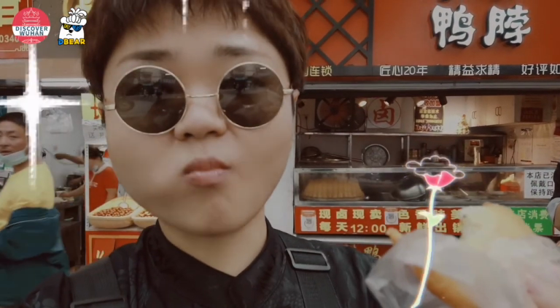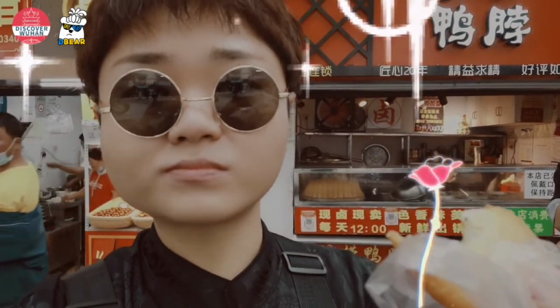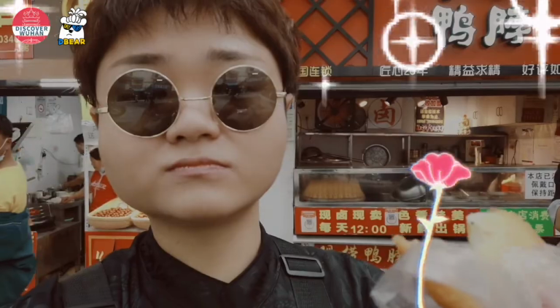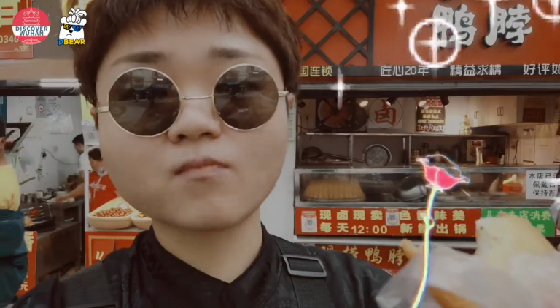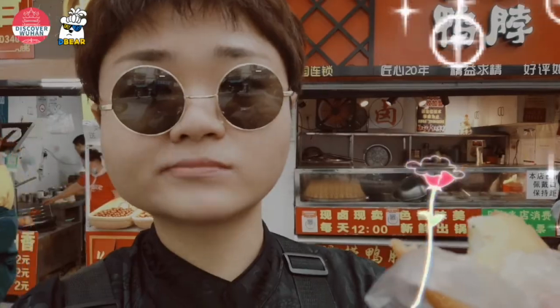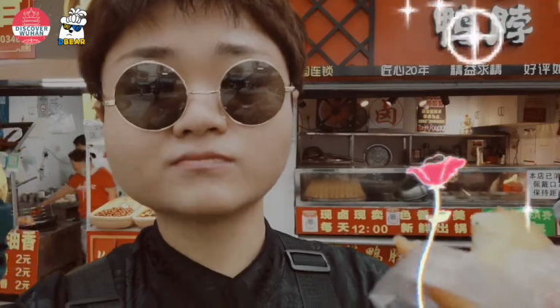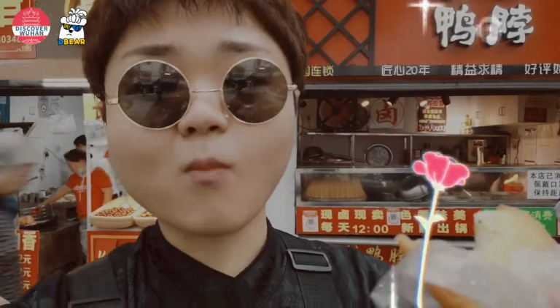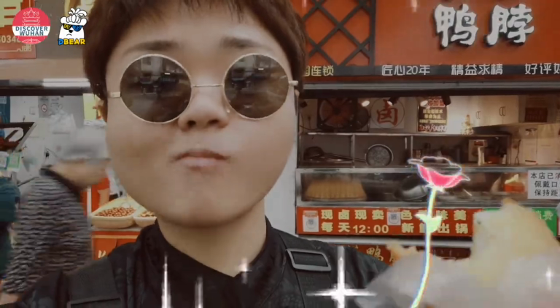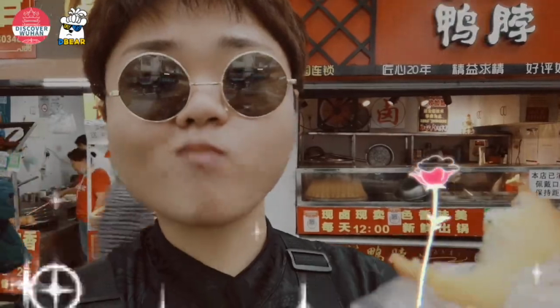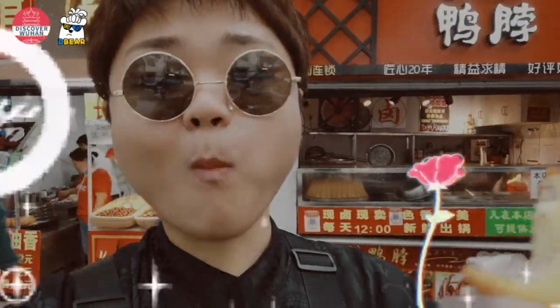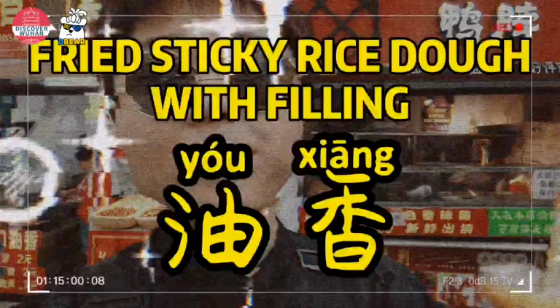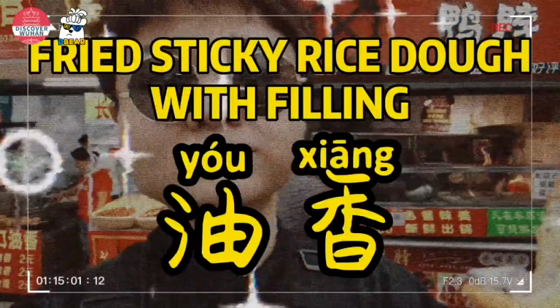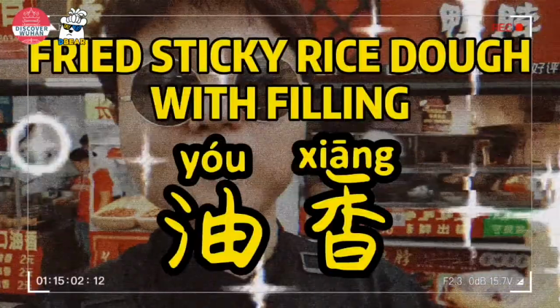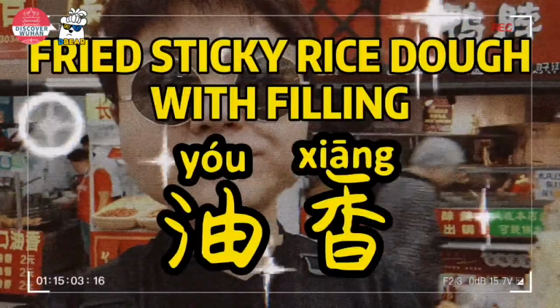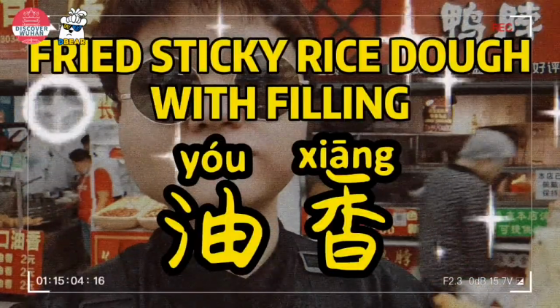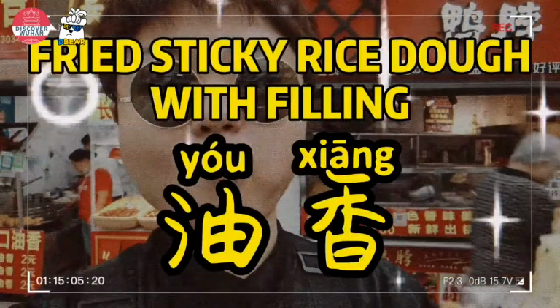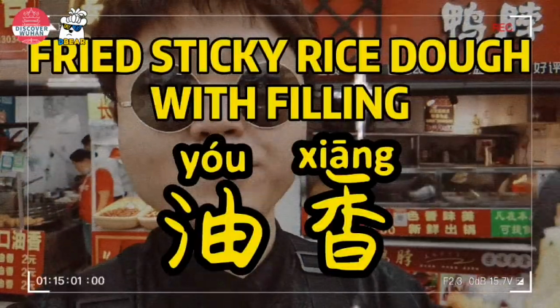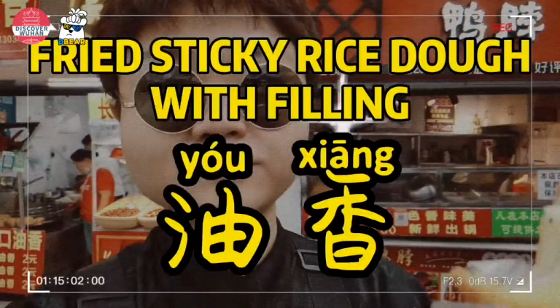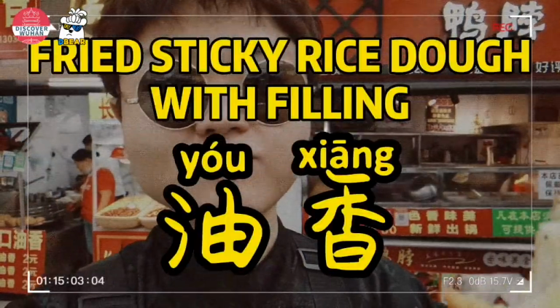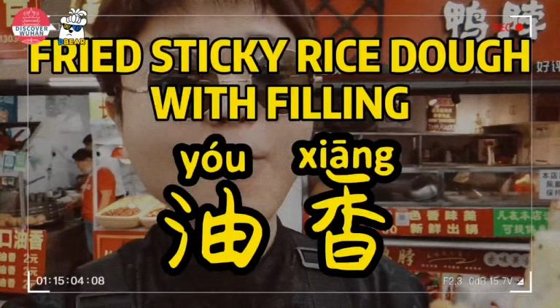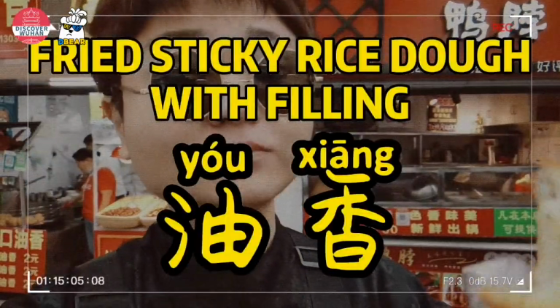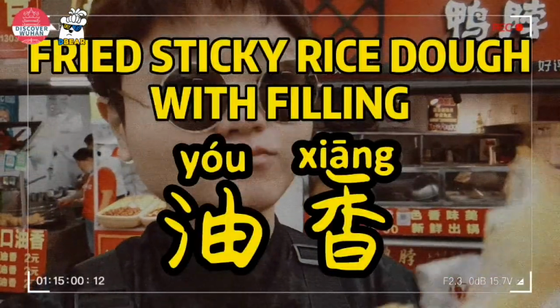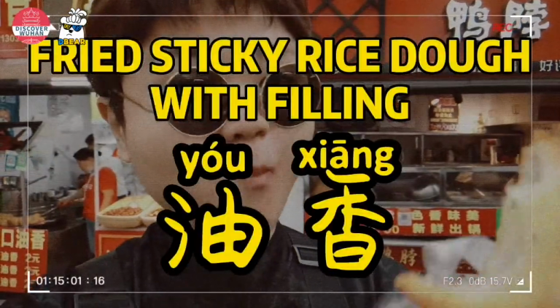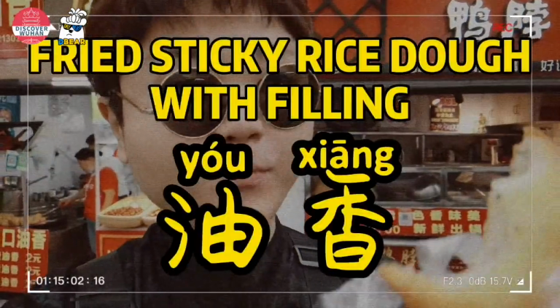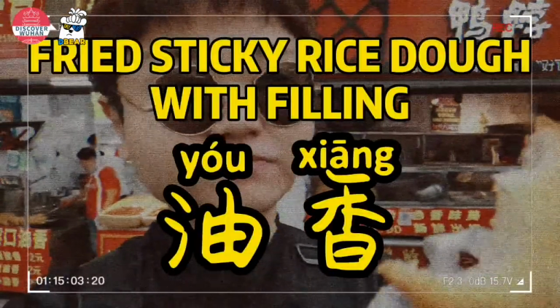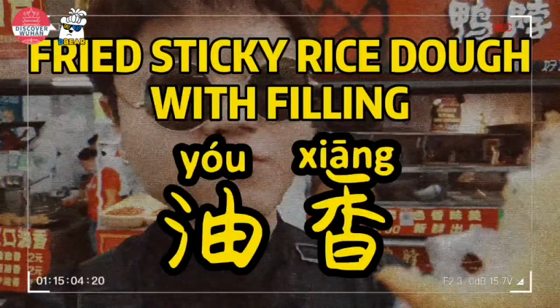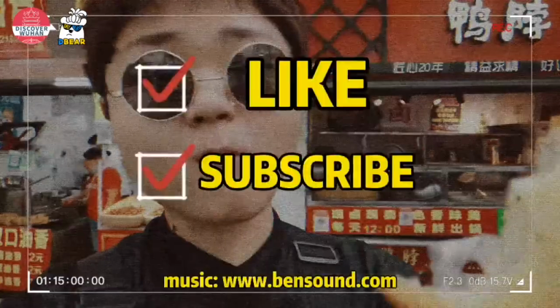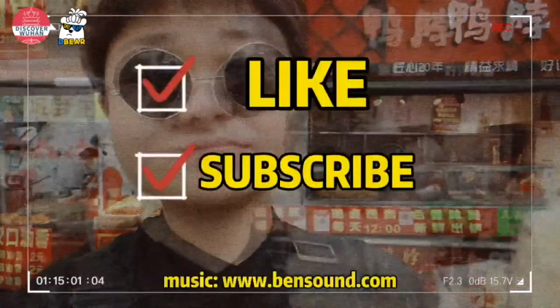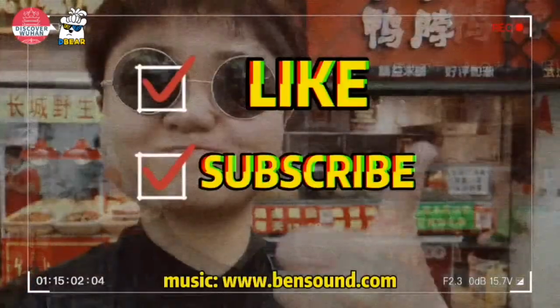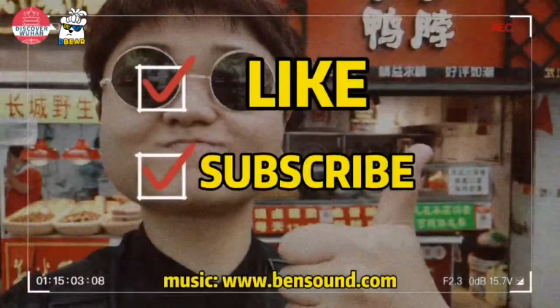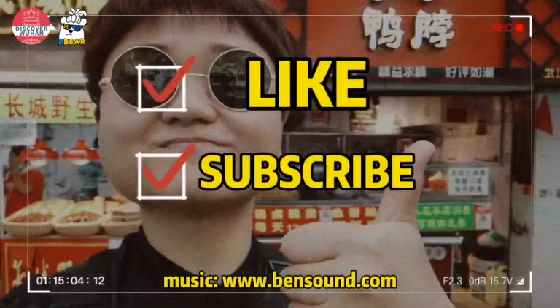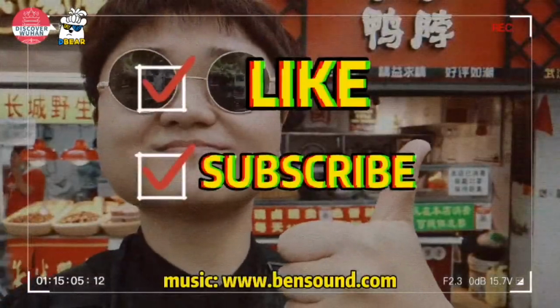This is yuxiang. Try it in Wuhan. If you liked my video, don't forget to subscribe!